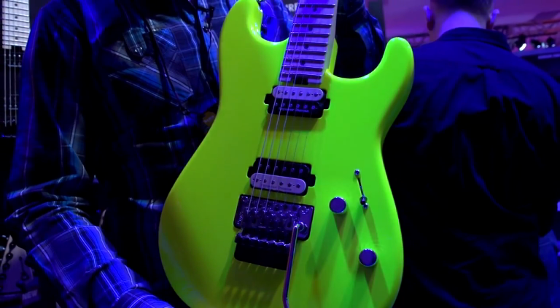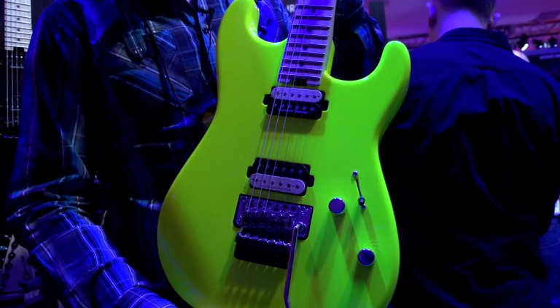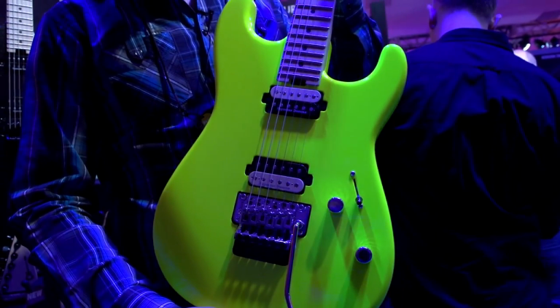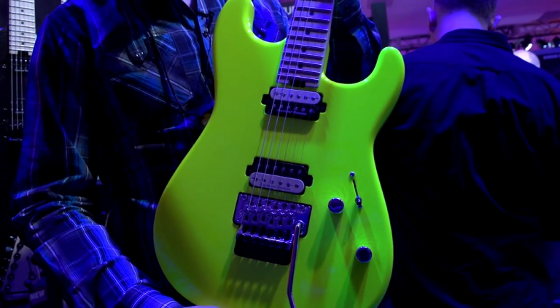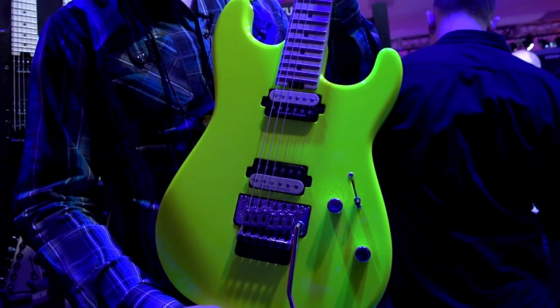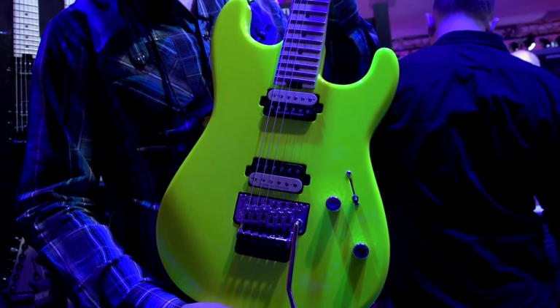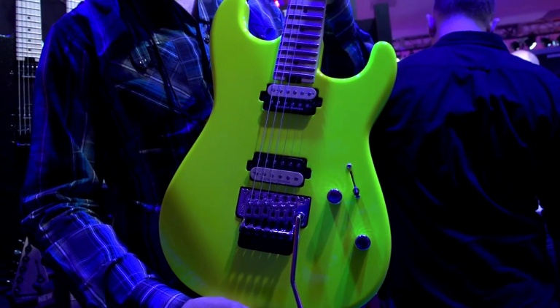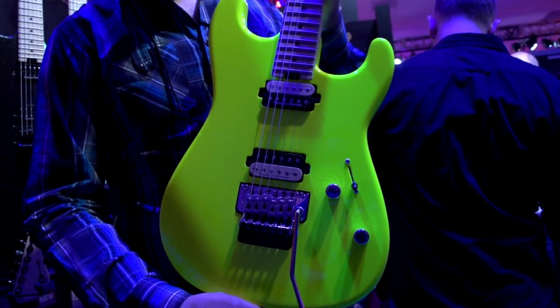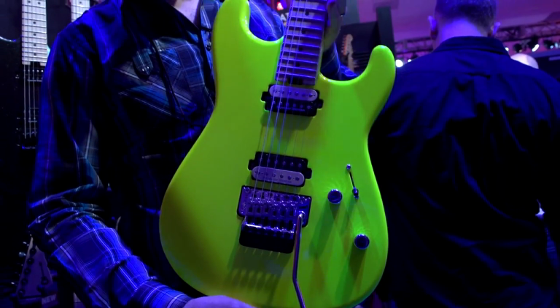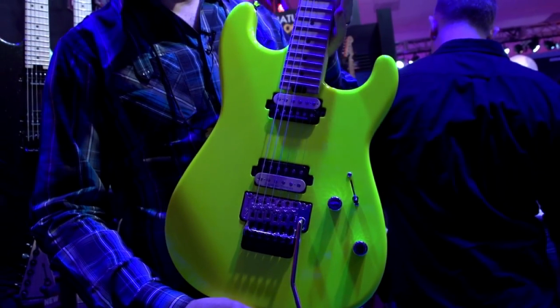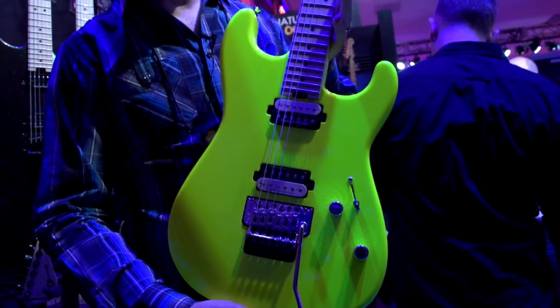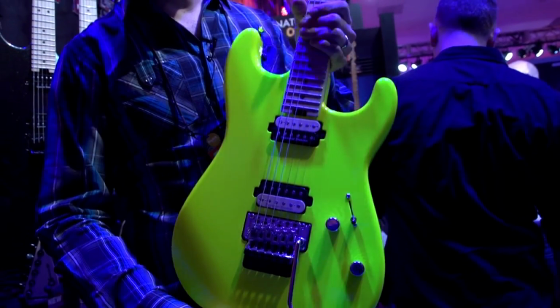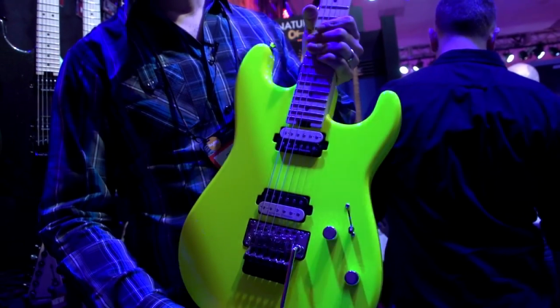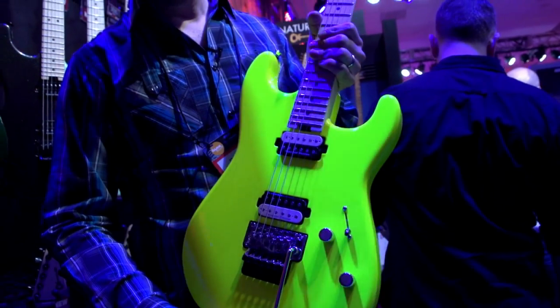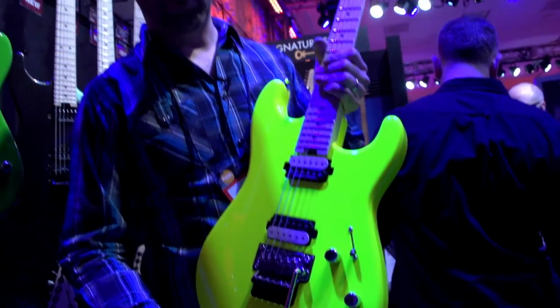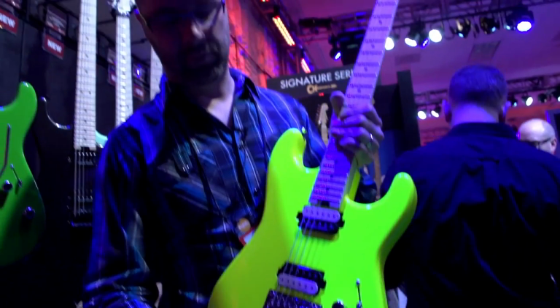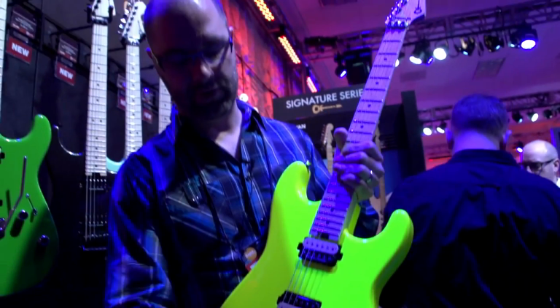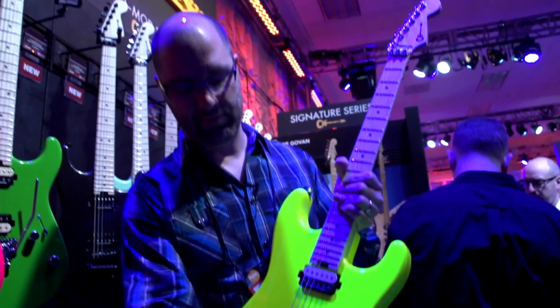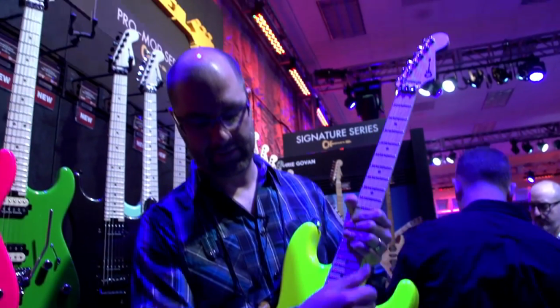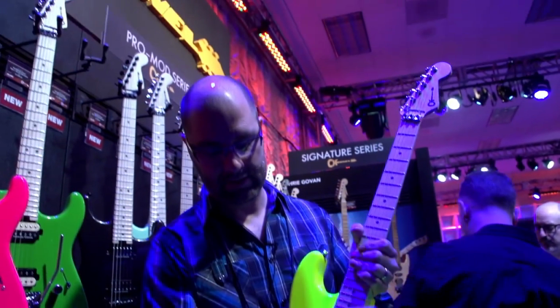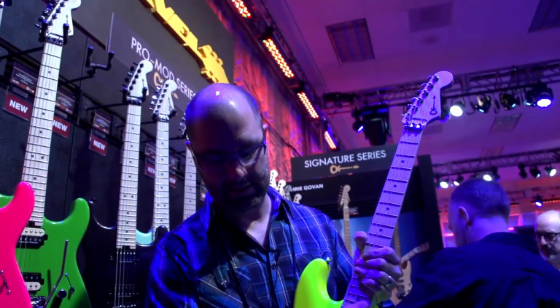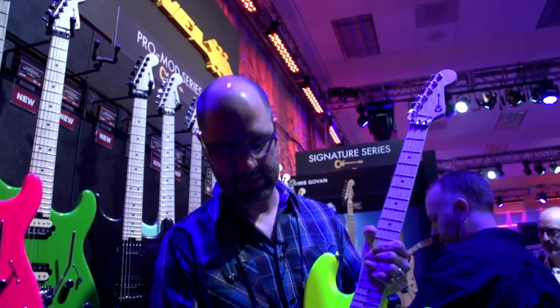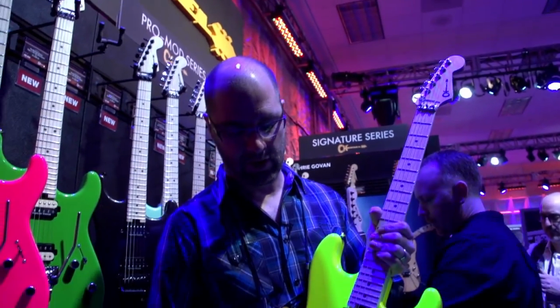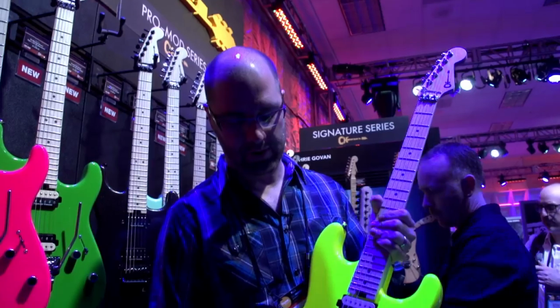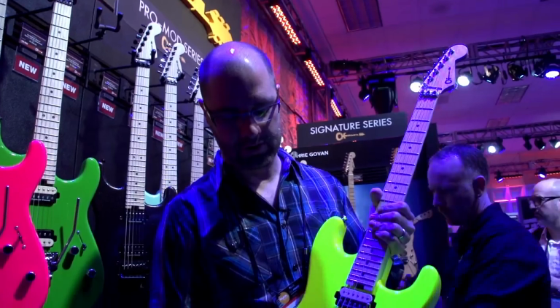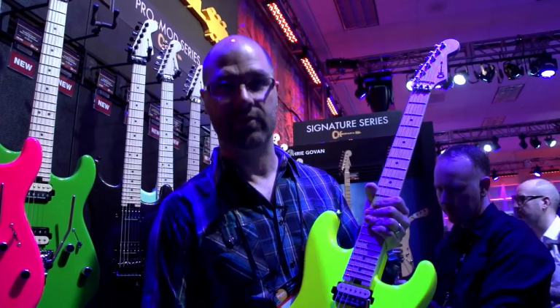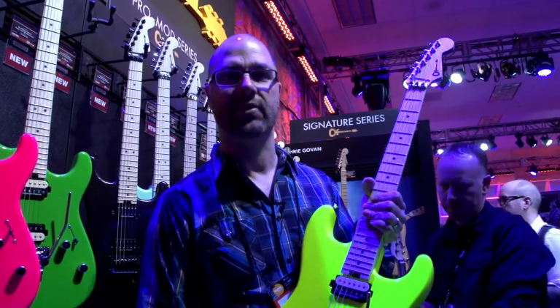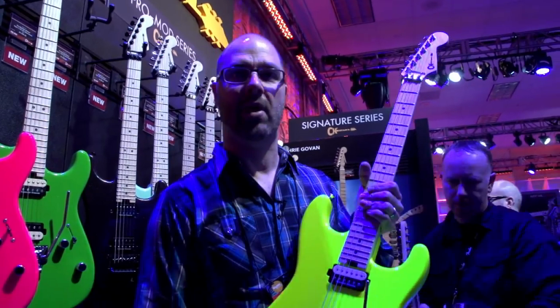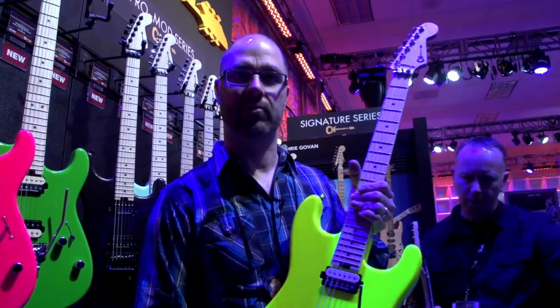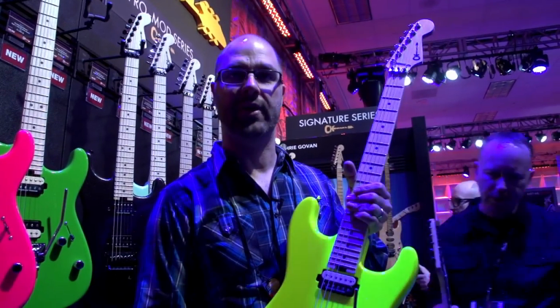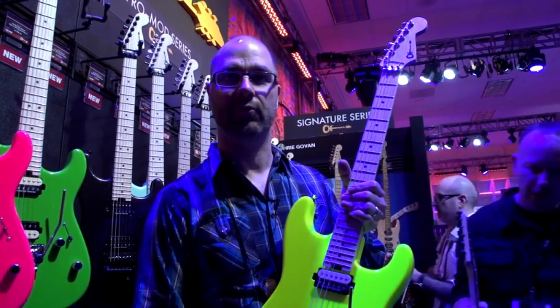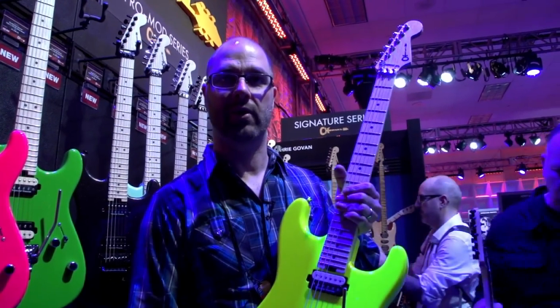It has all the features of an old-school guitar, but I think that this guitar really suits a modern player as well.